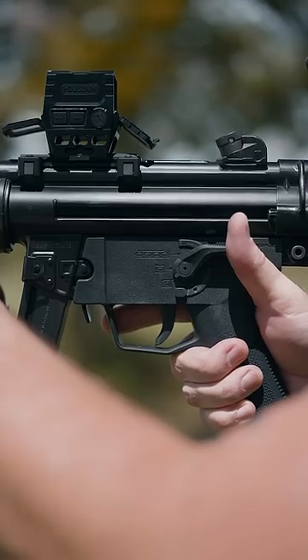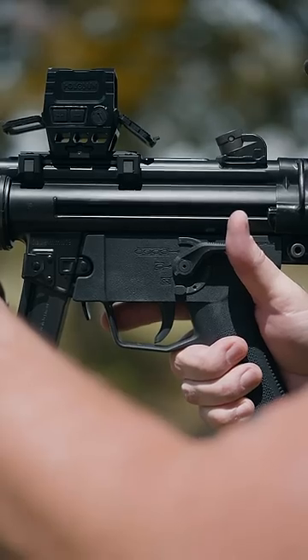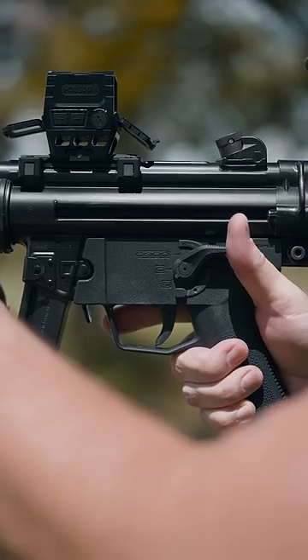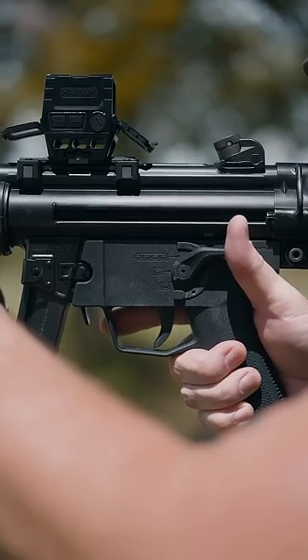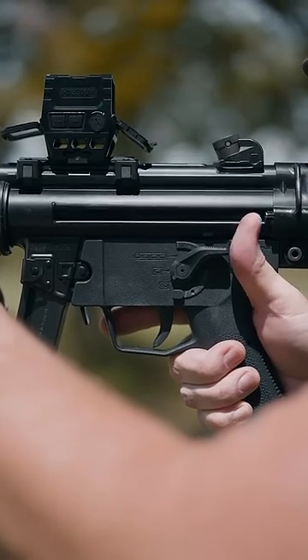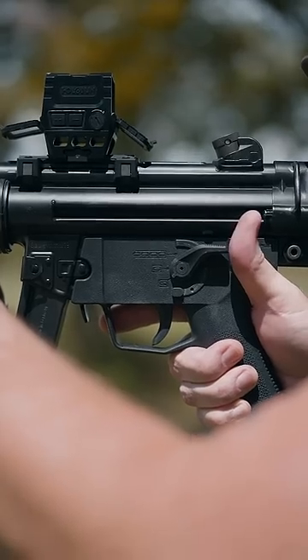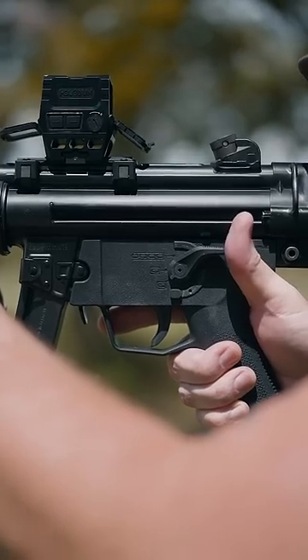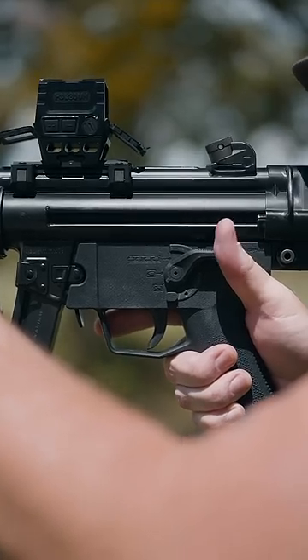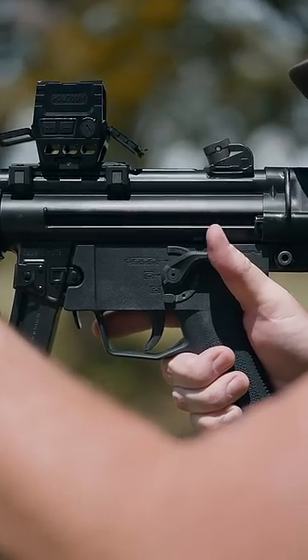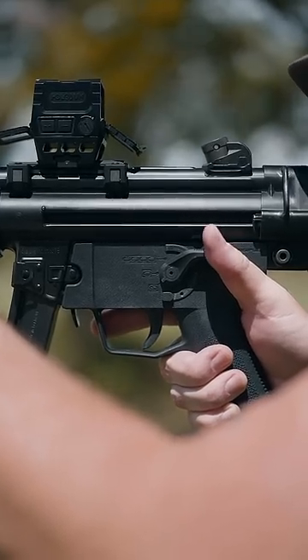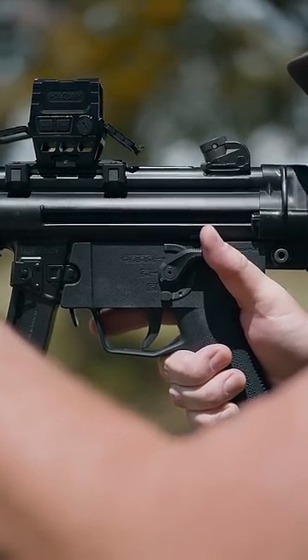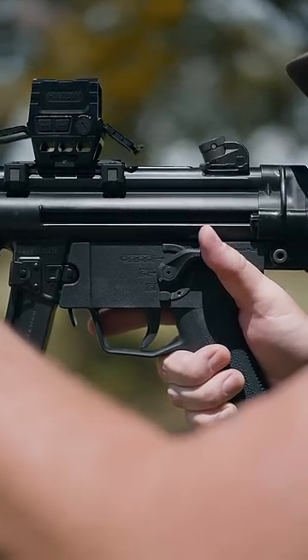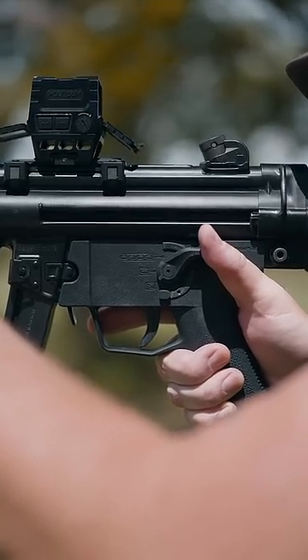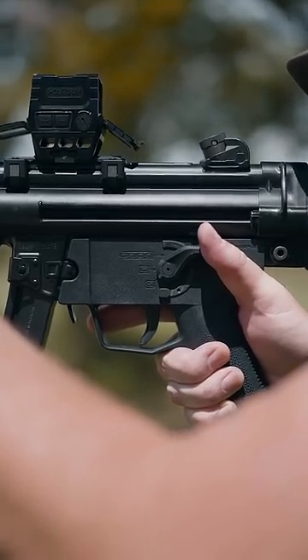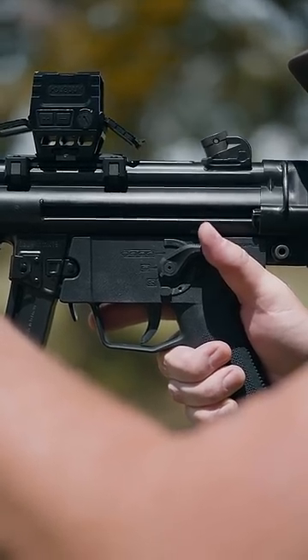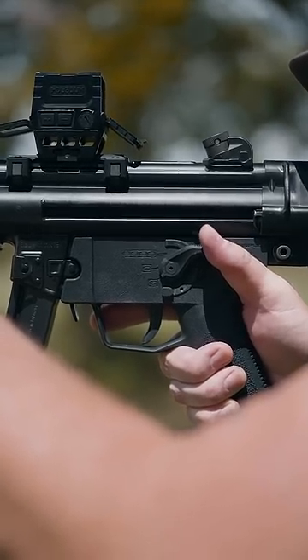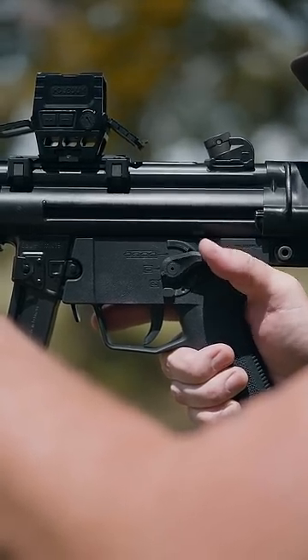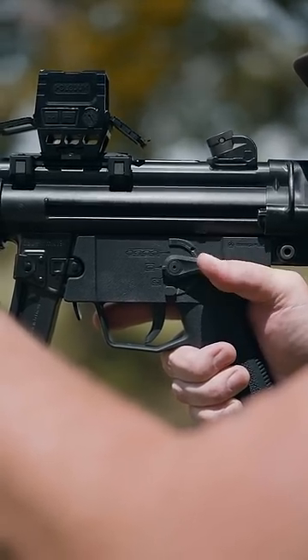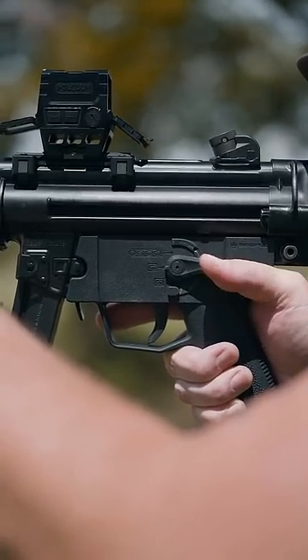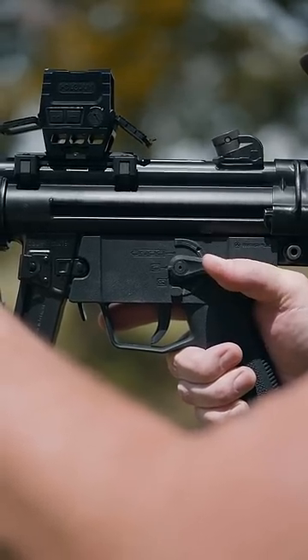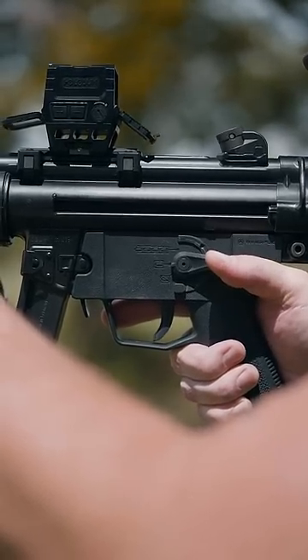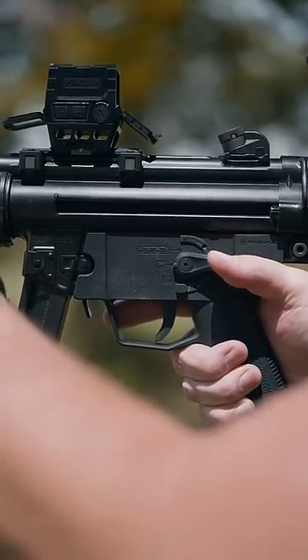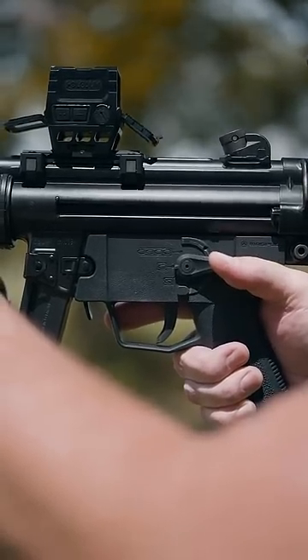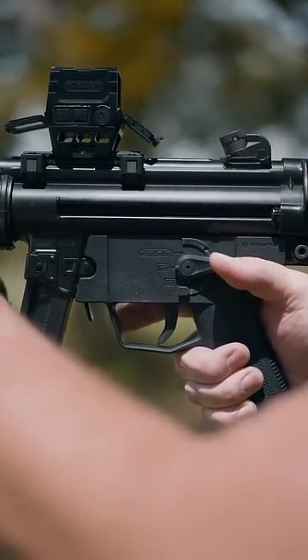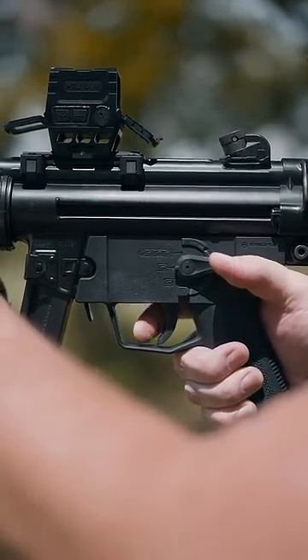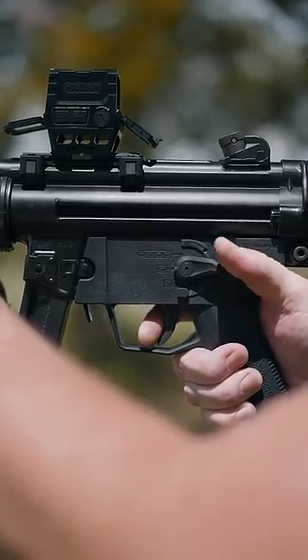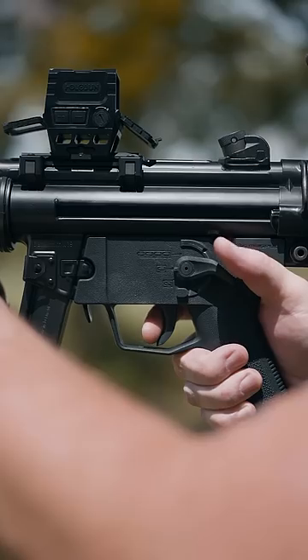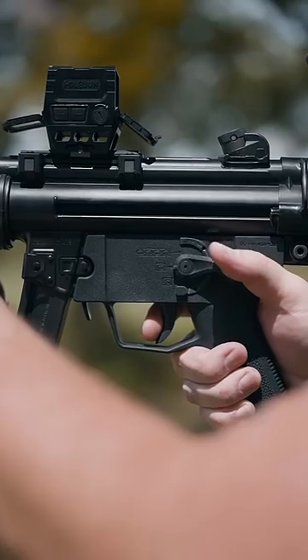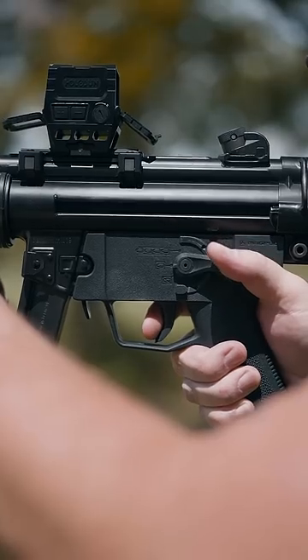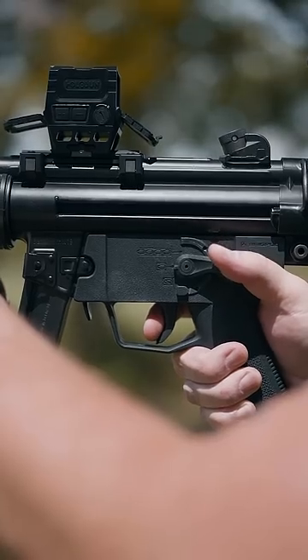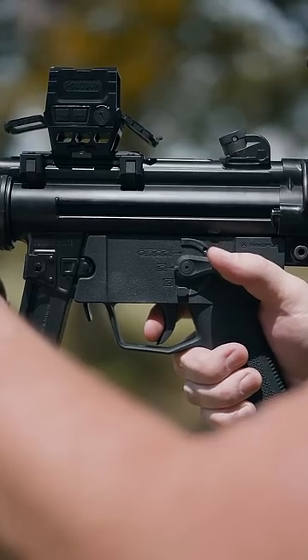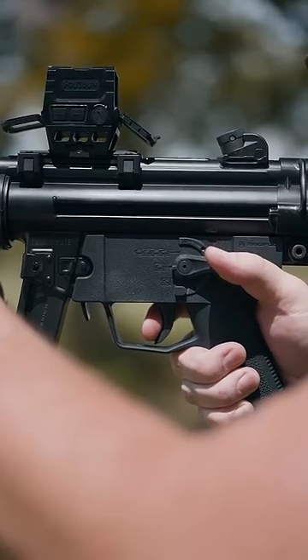For semi-auto, pull down on the selector one click and press the trigger.